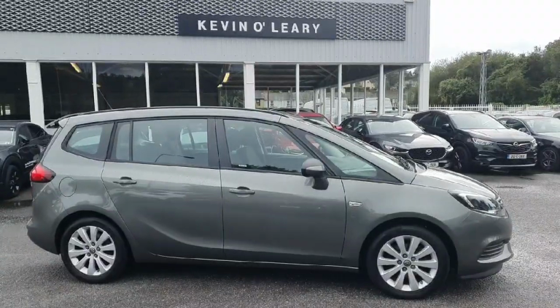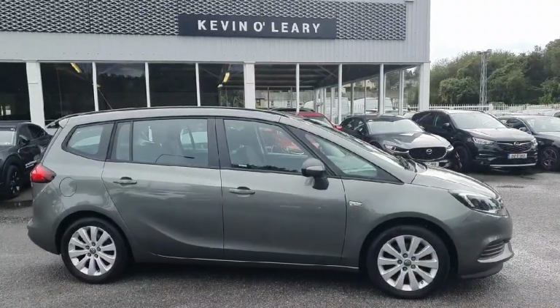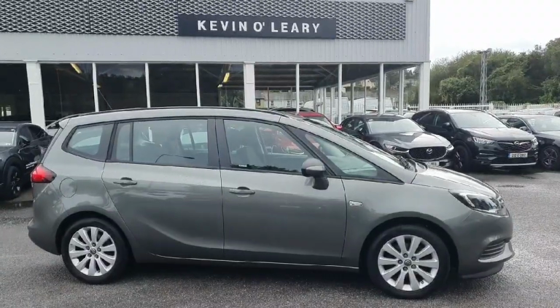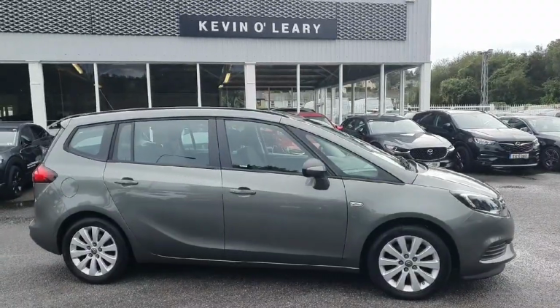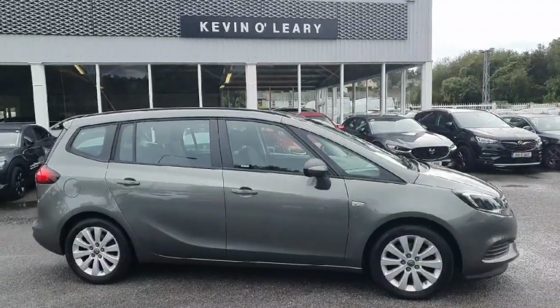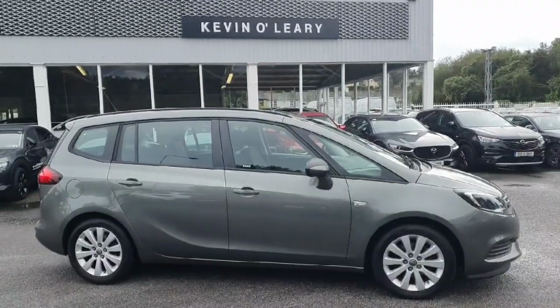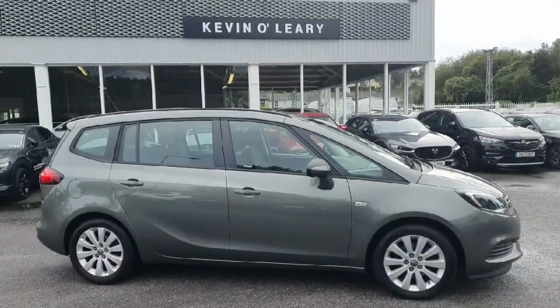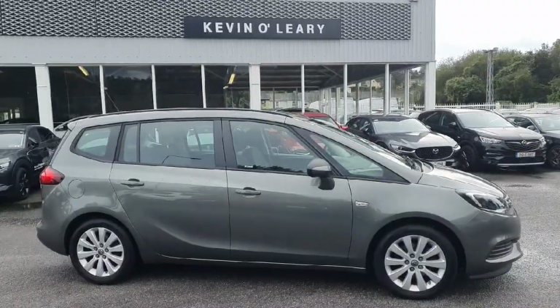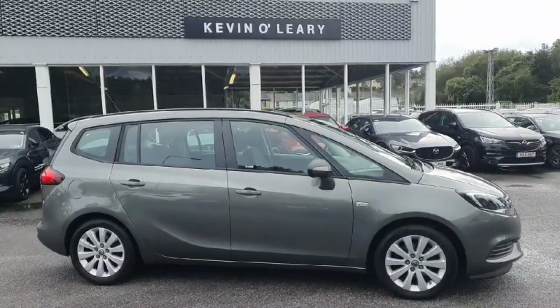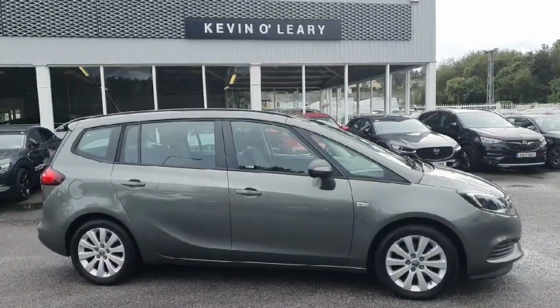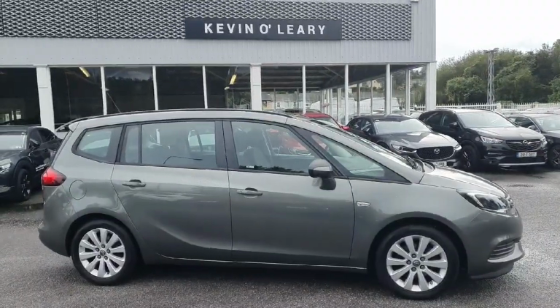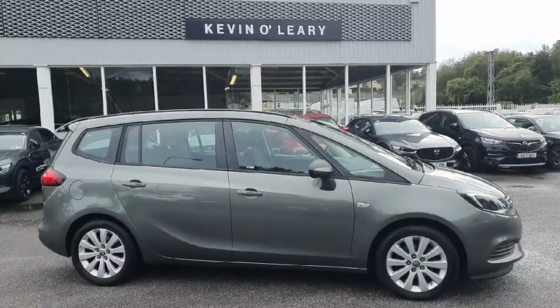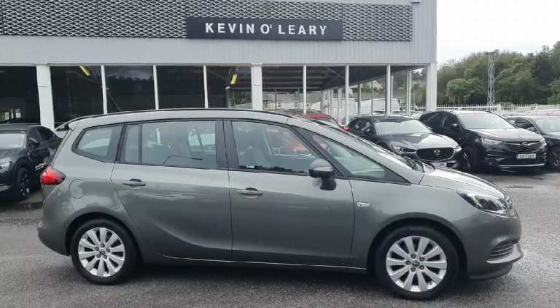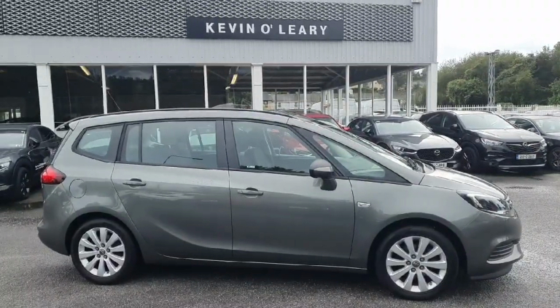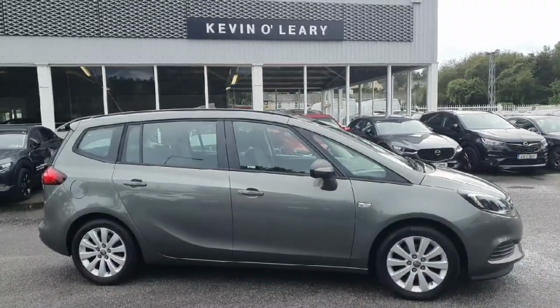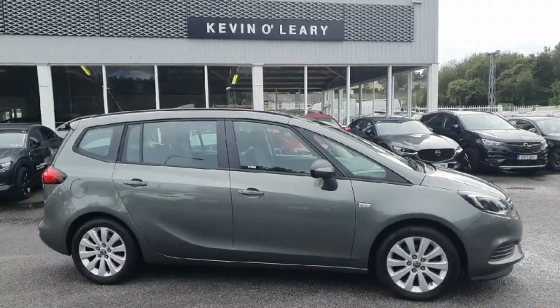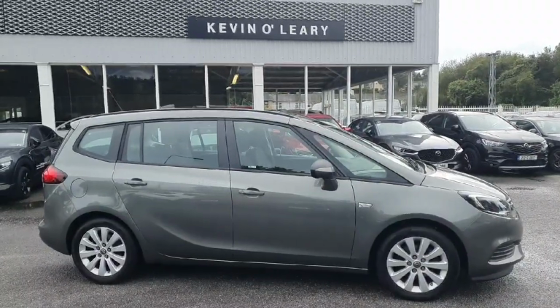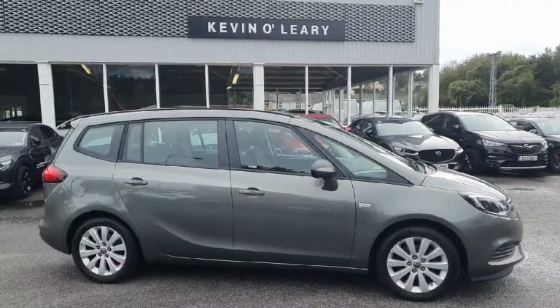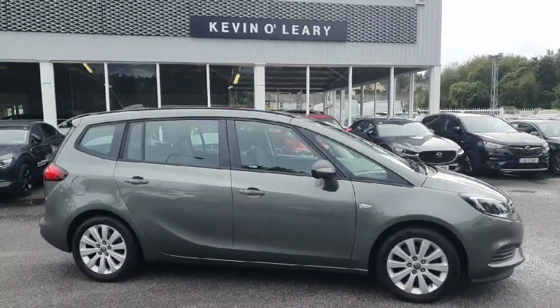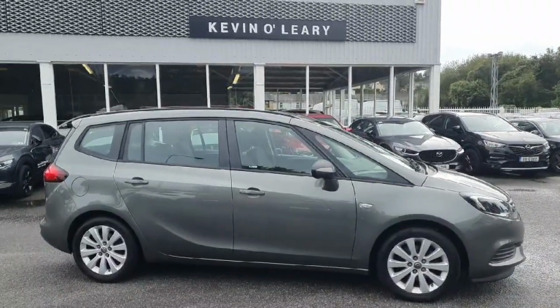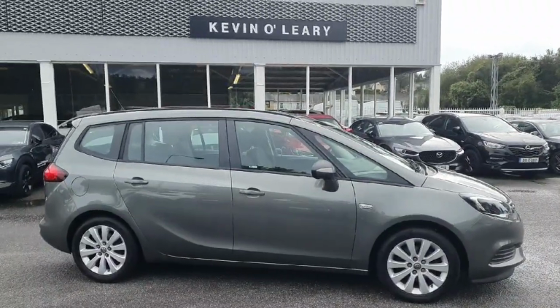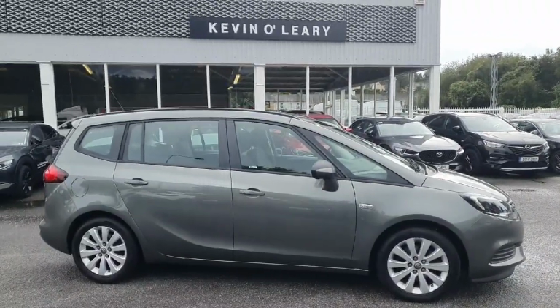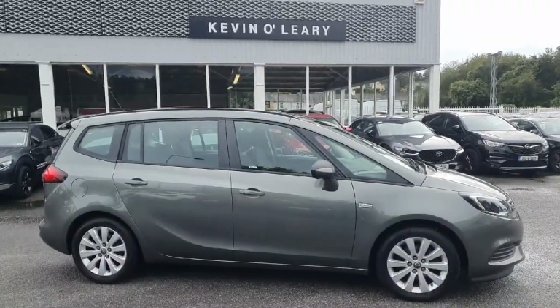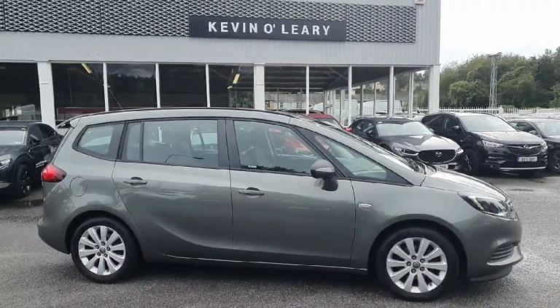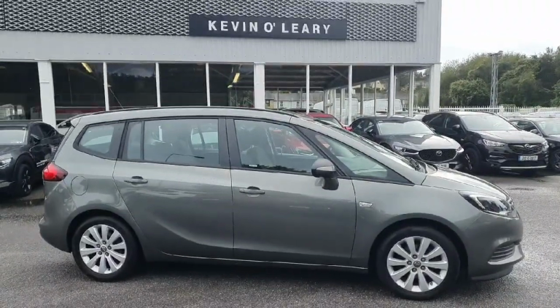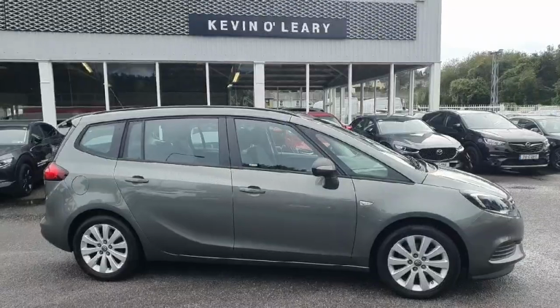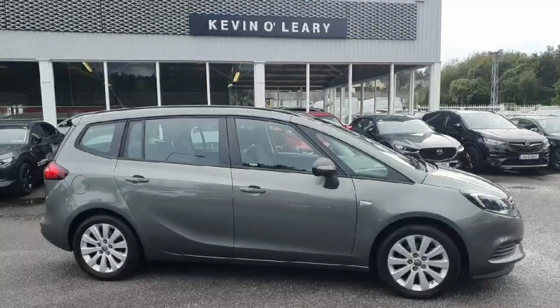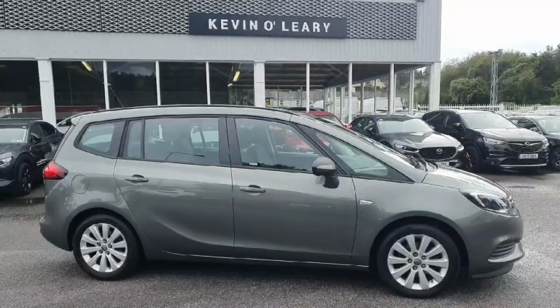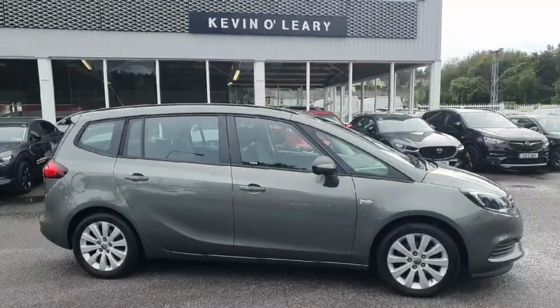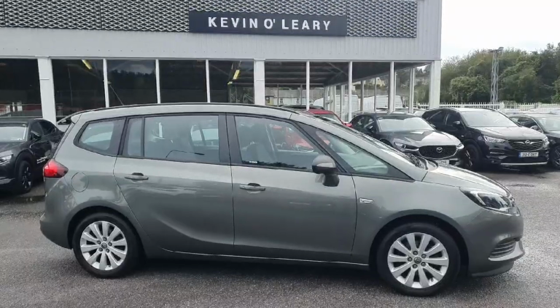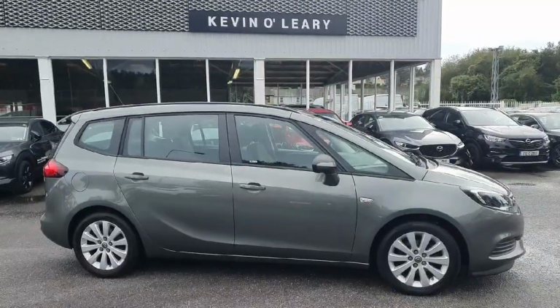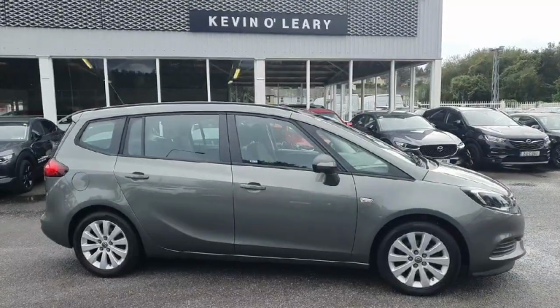This Opel Sephira is available here at Kevin O'Leary's with low-rate finance and low-deposit finance.